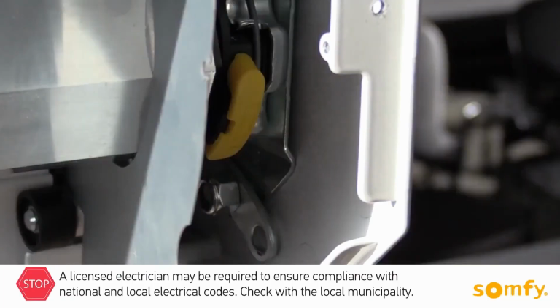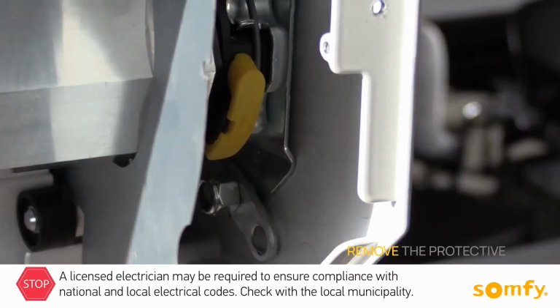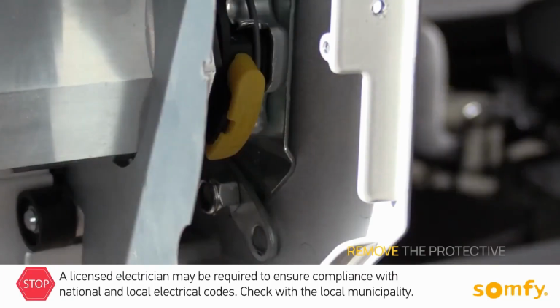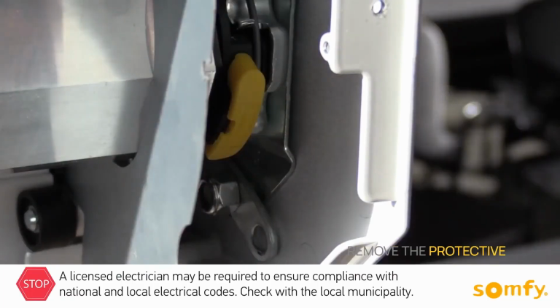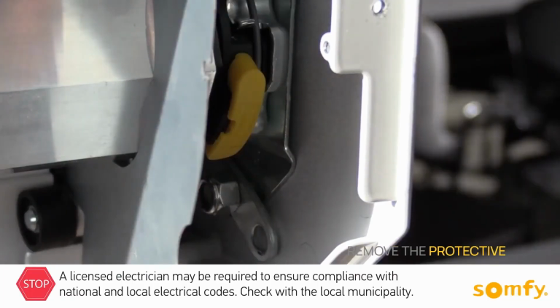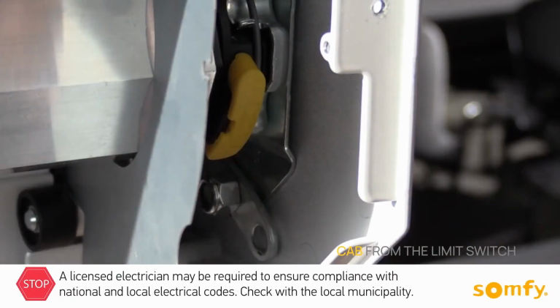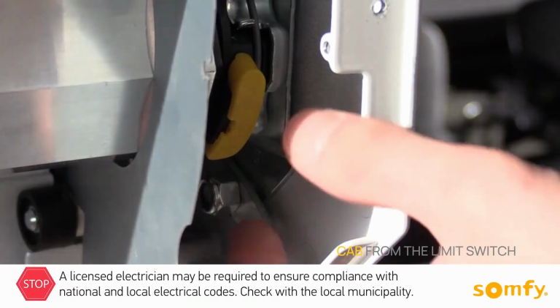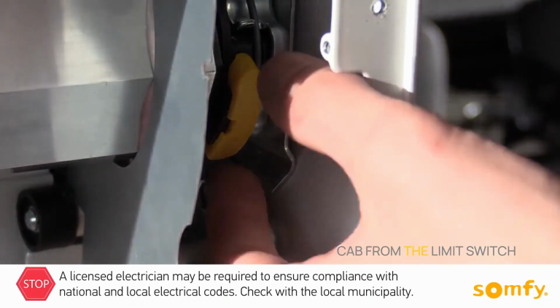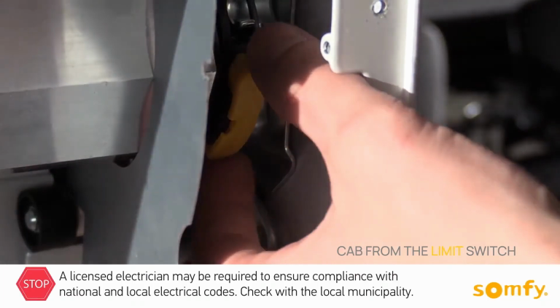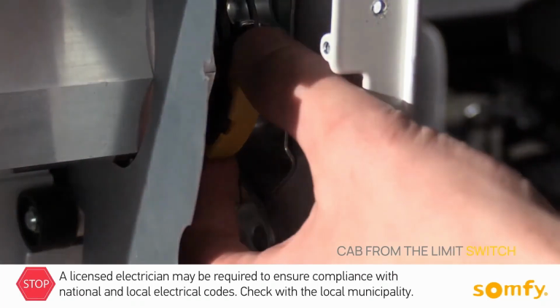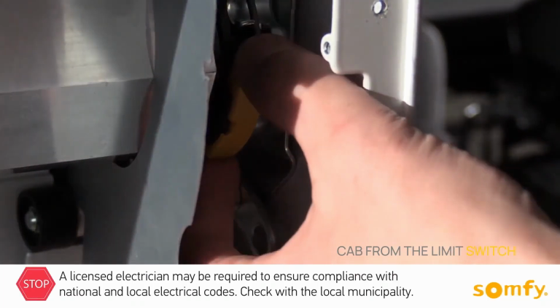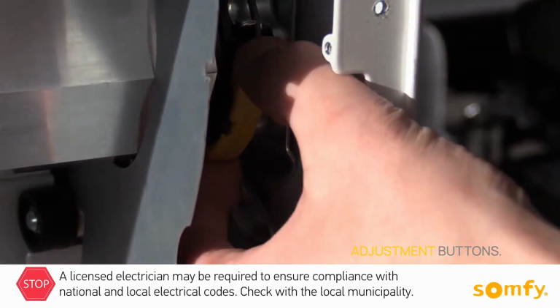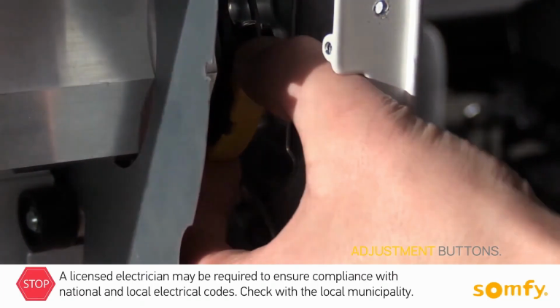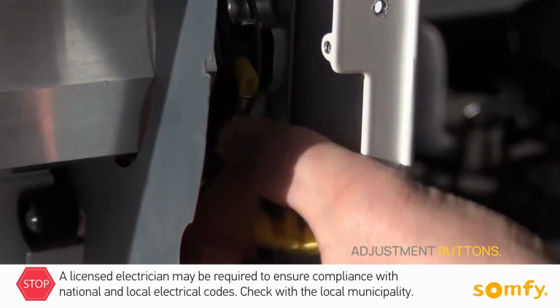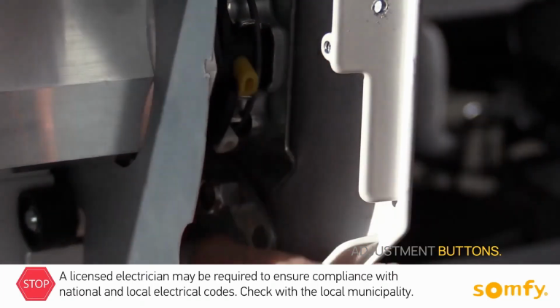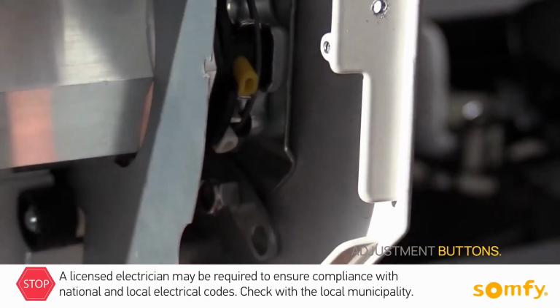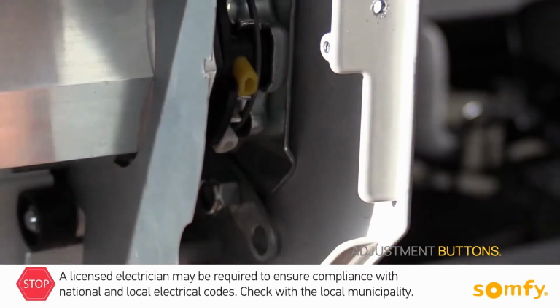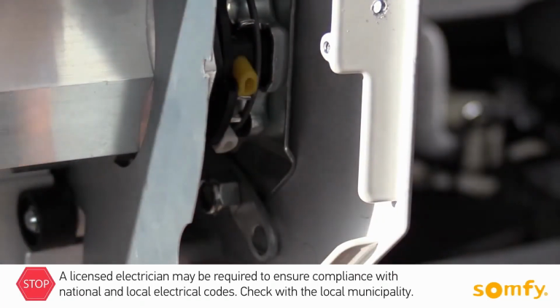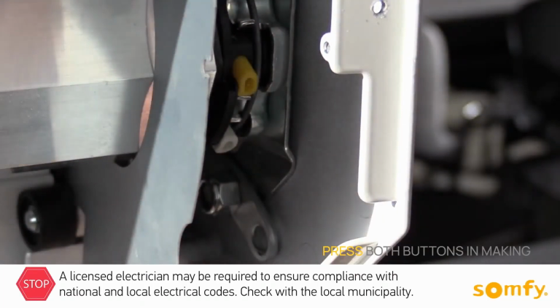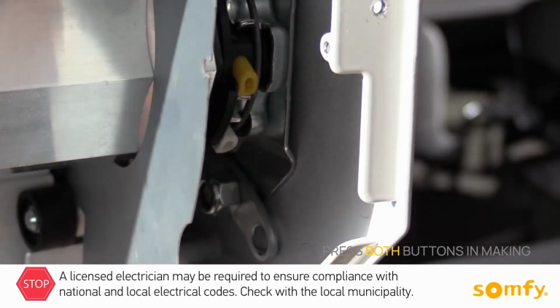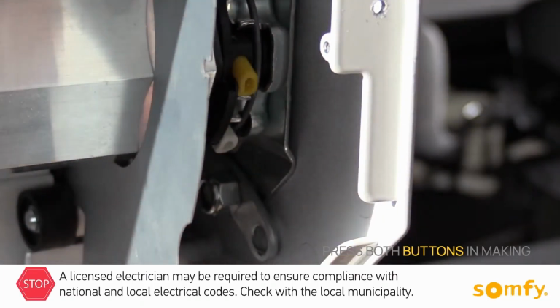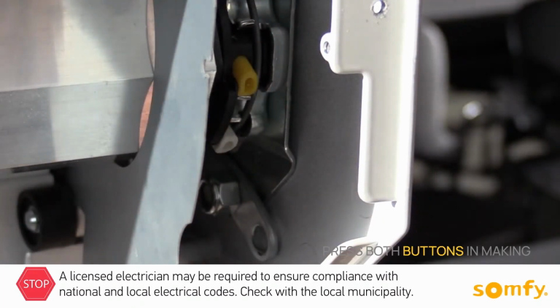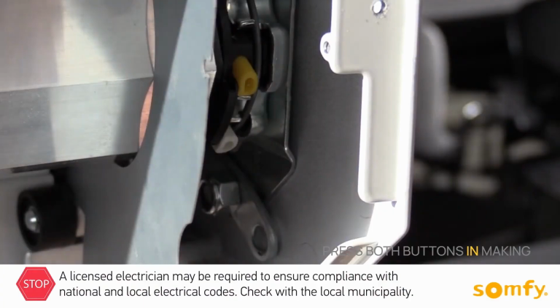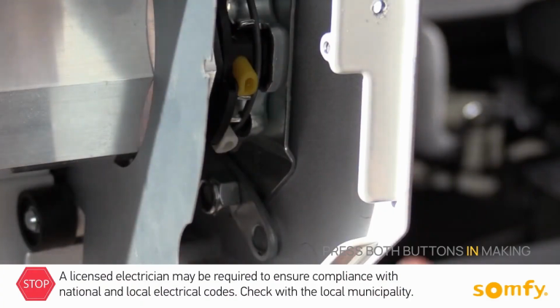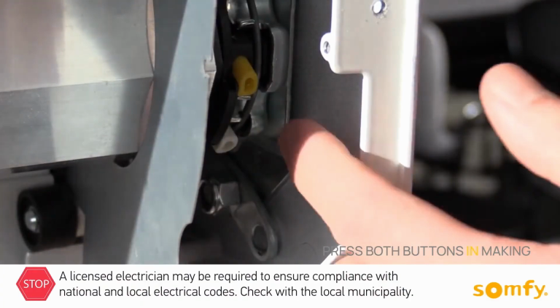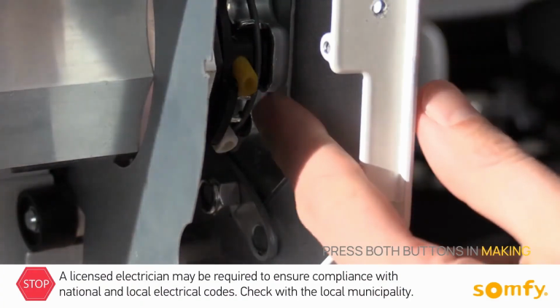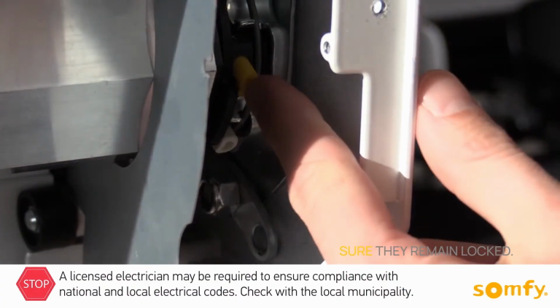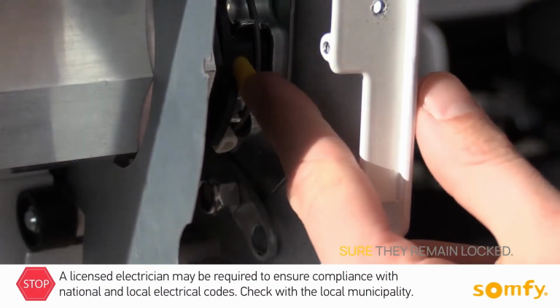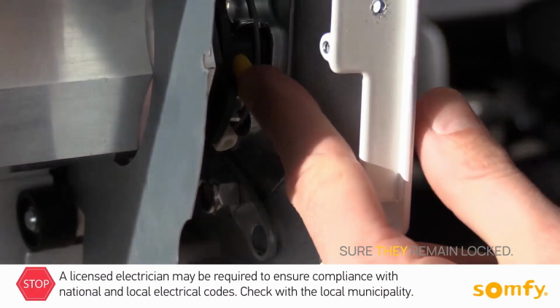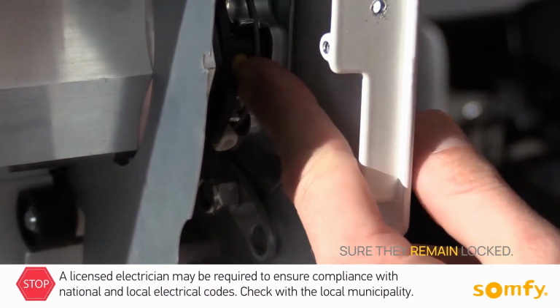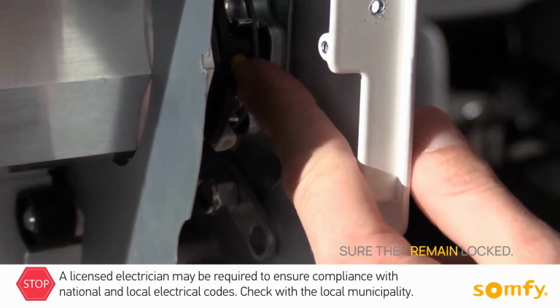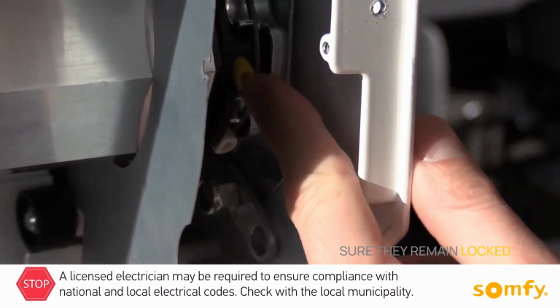Remove the protective cap from the limit switch adjustment buttons. Press both buttons in, making sure they remain locked.